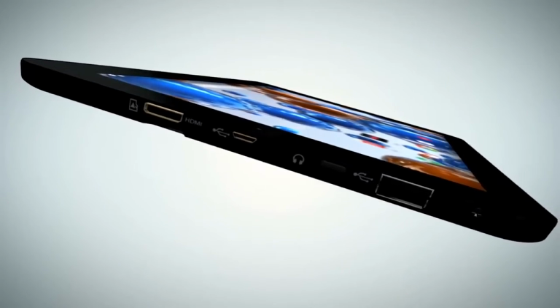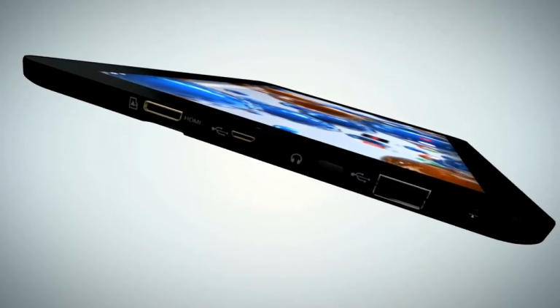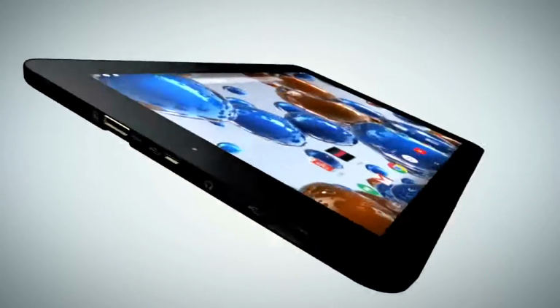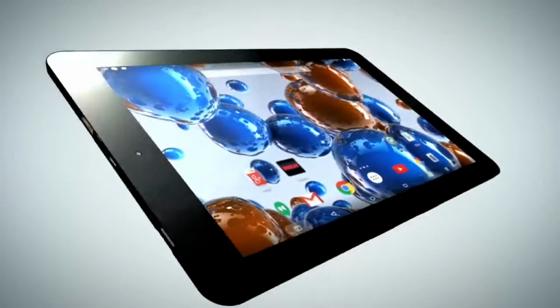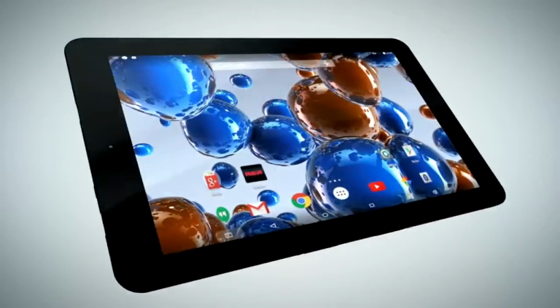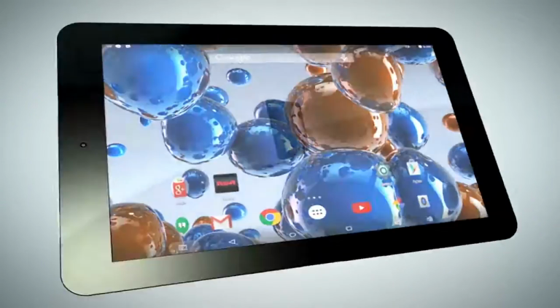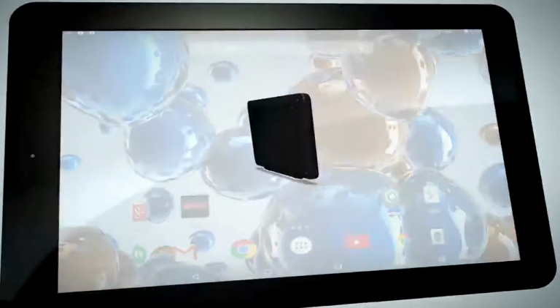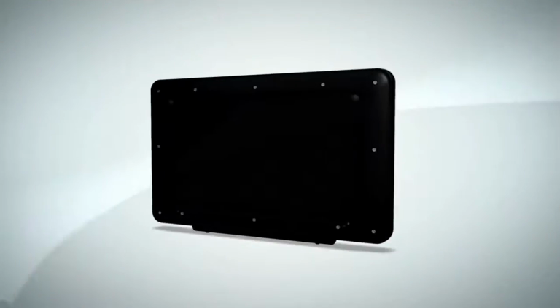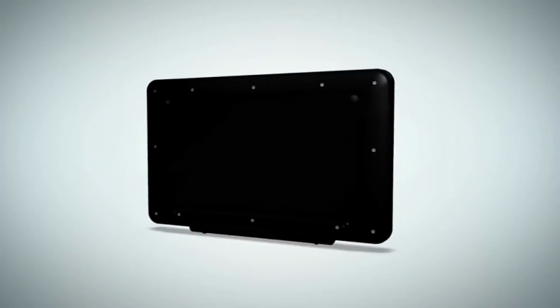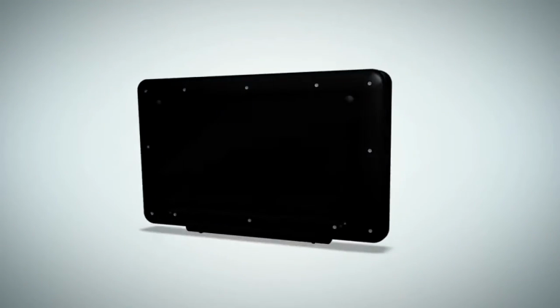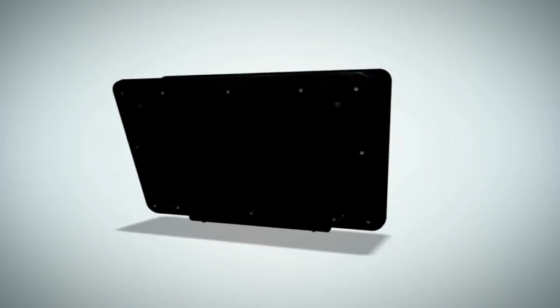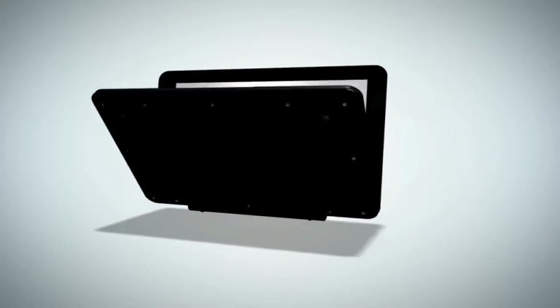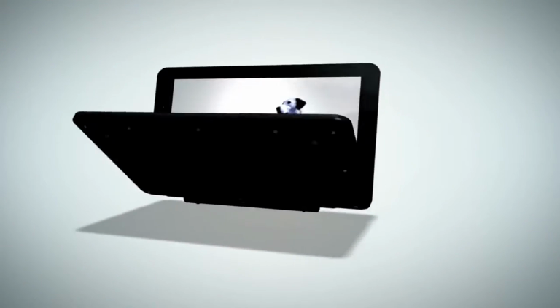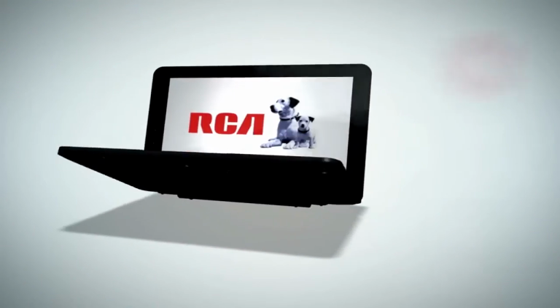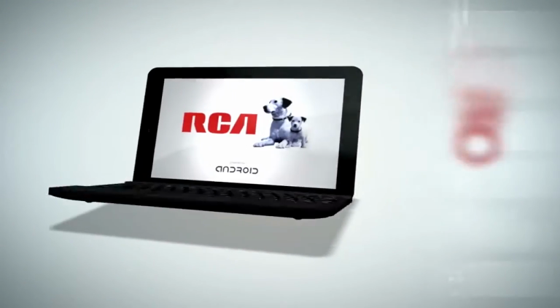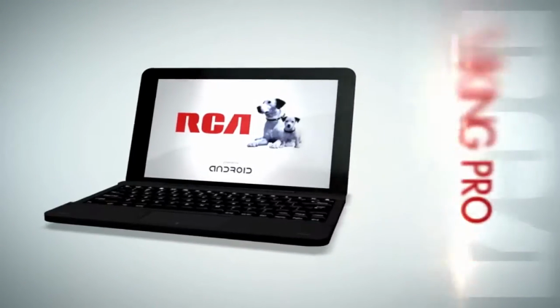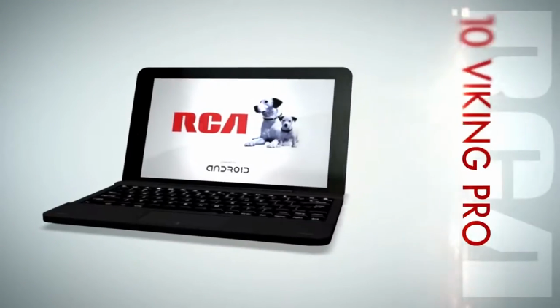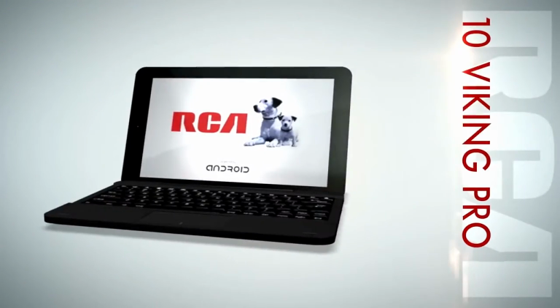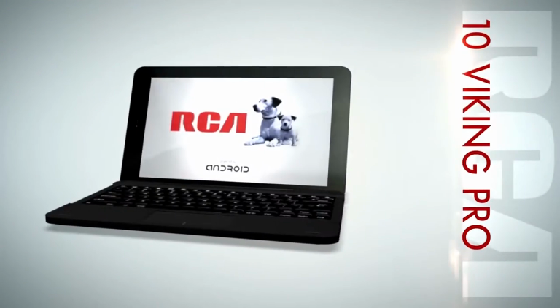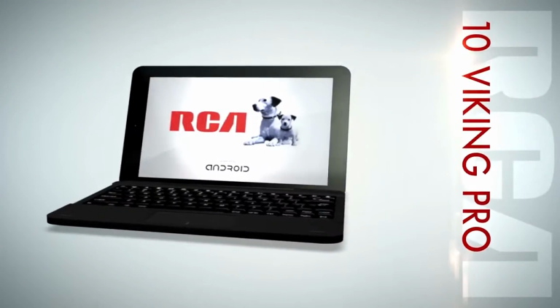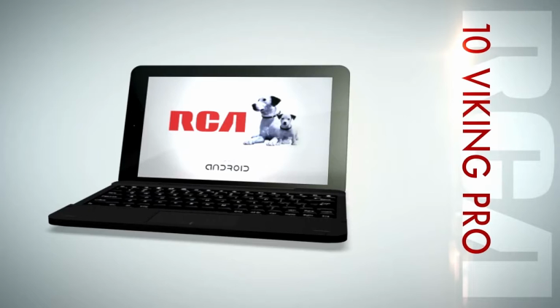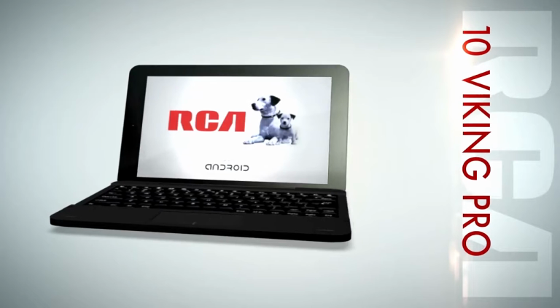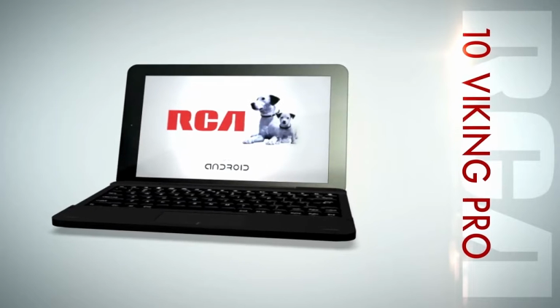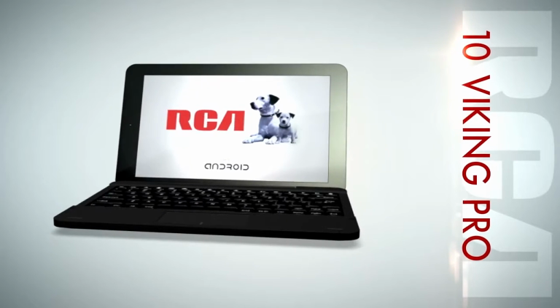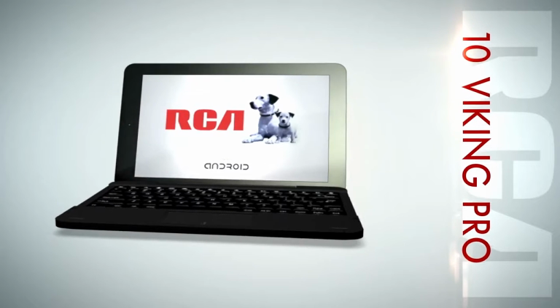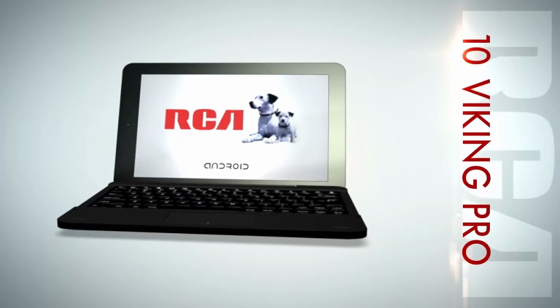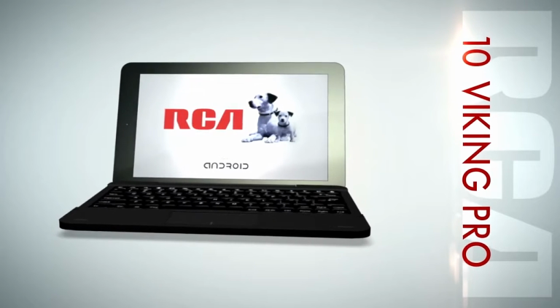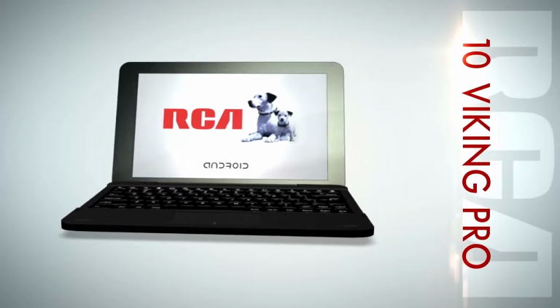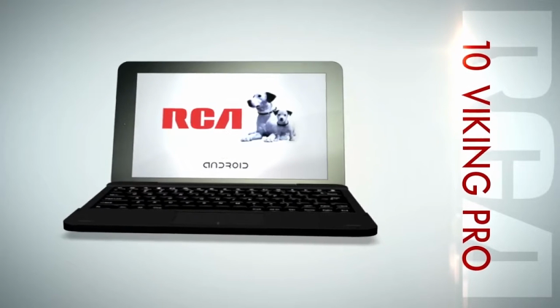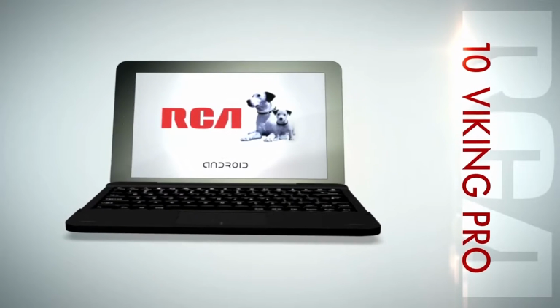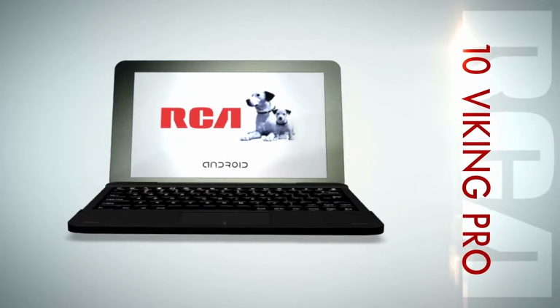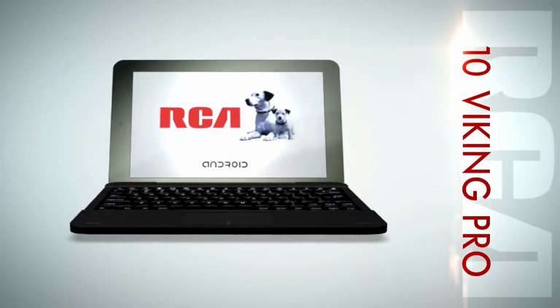Make the smart choice. Take the RCA 10 Viking Pro home today for an affordable price.